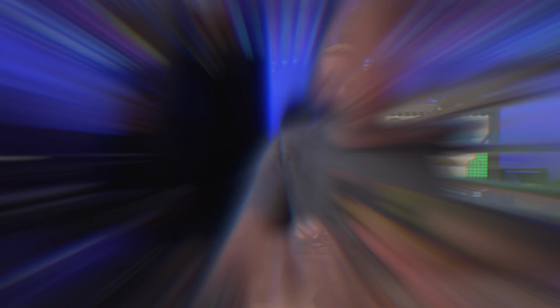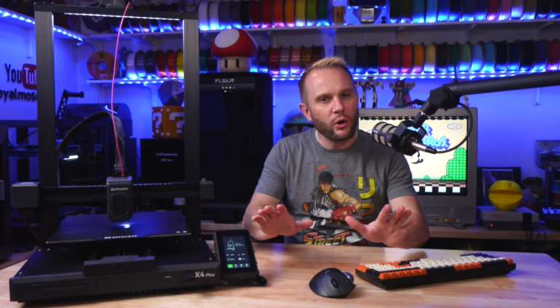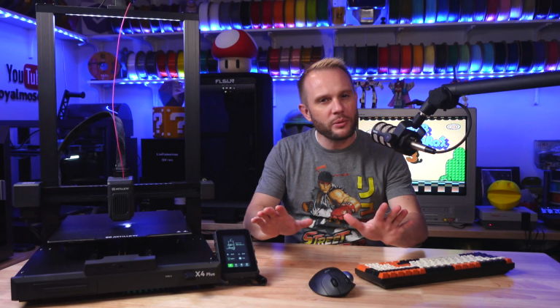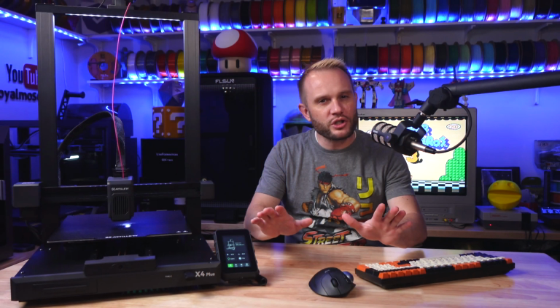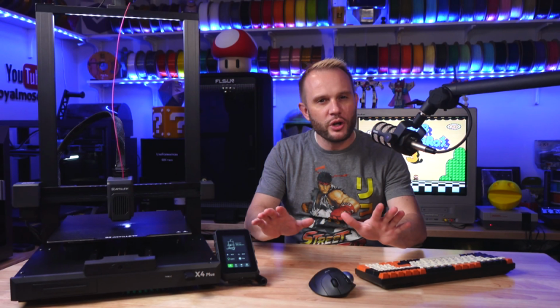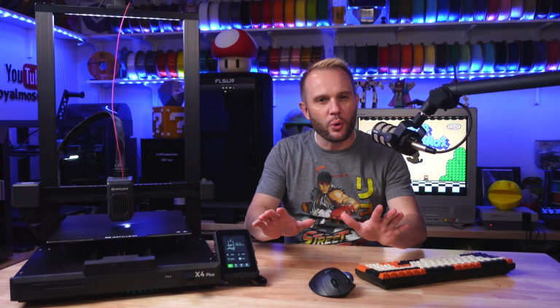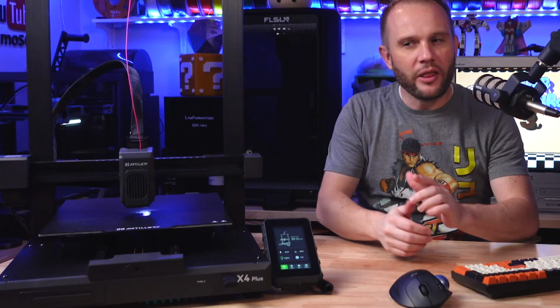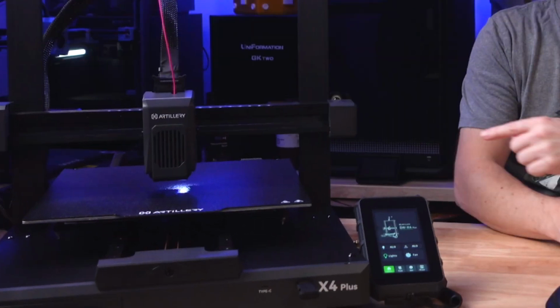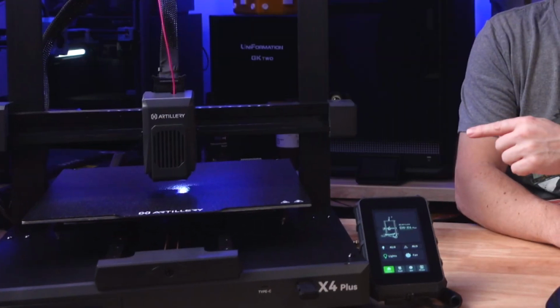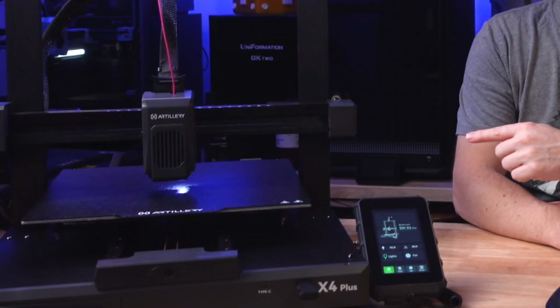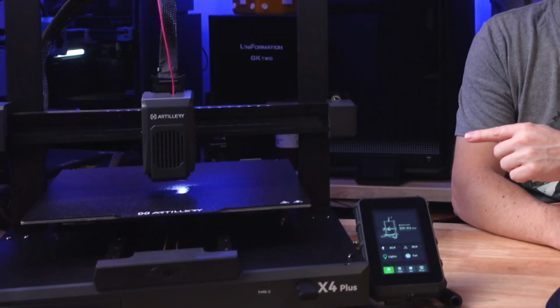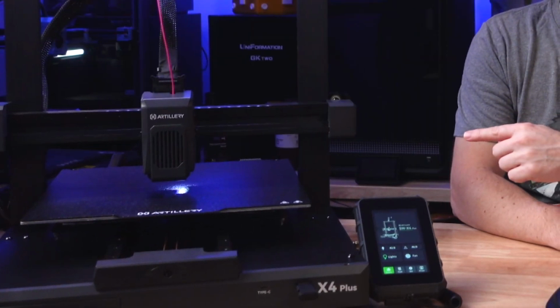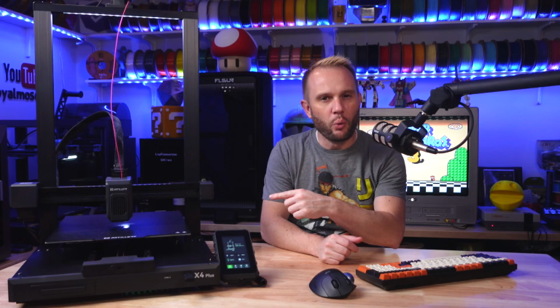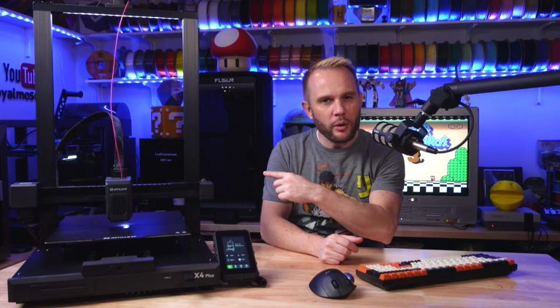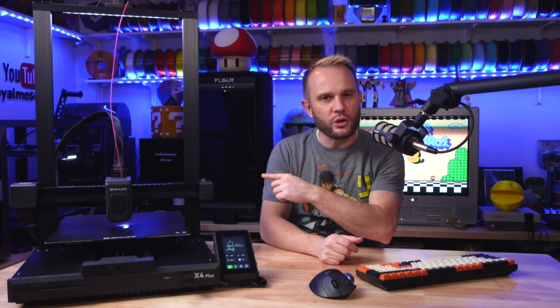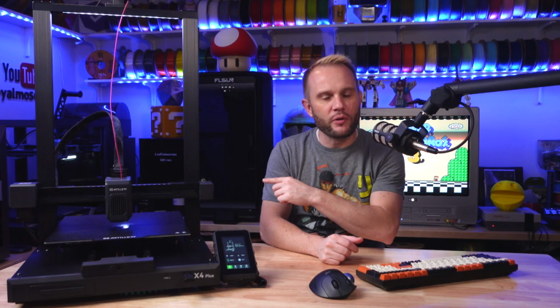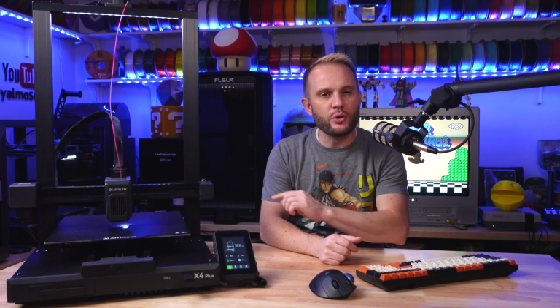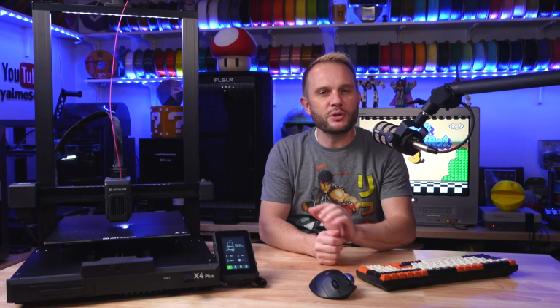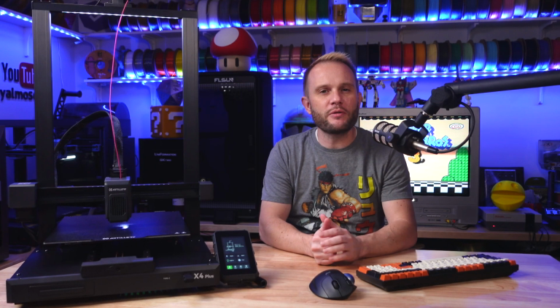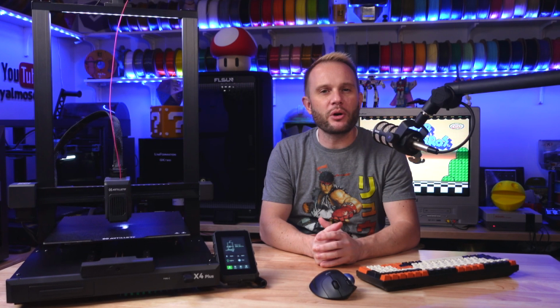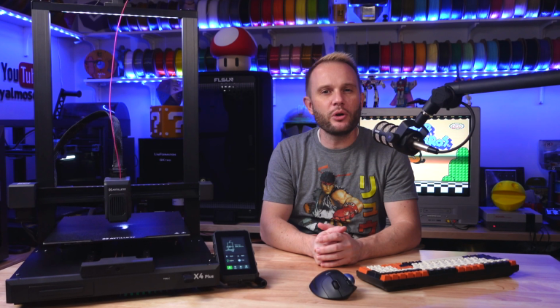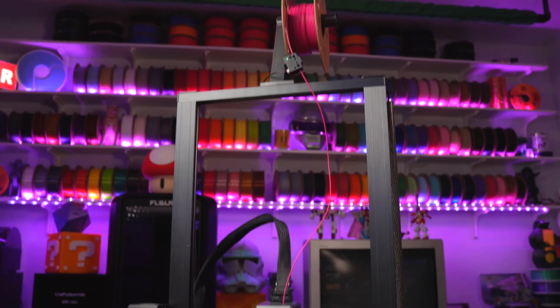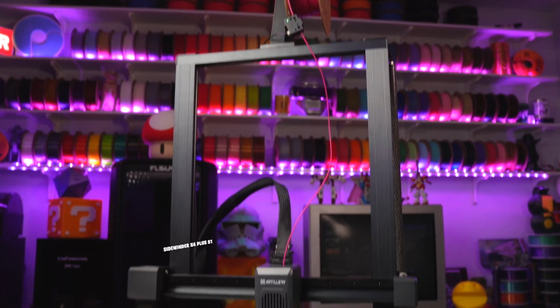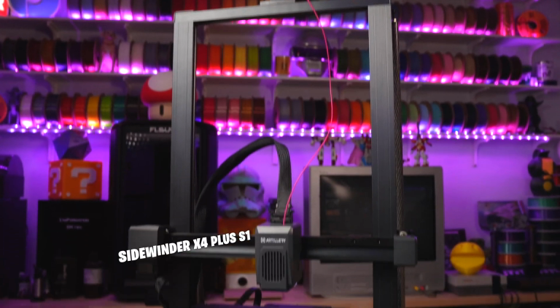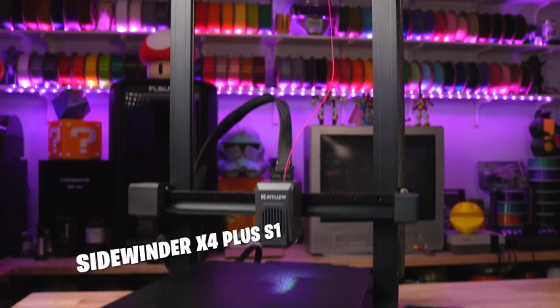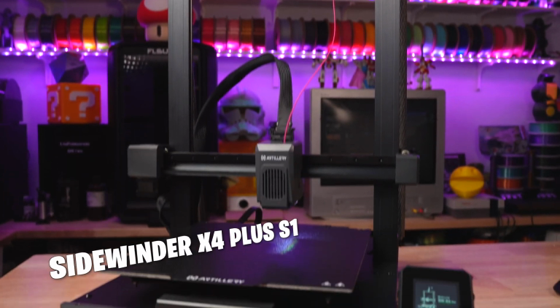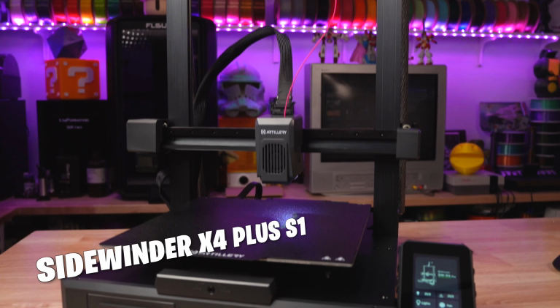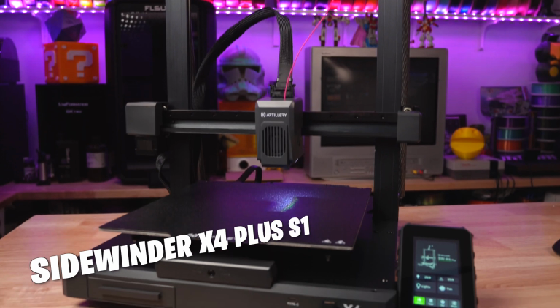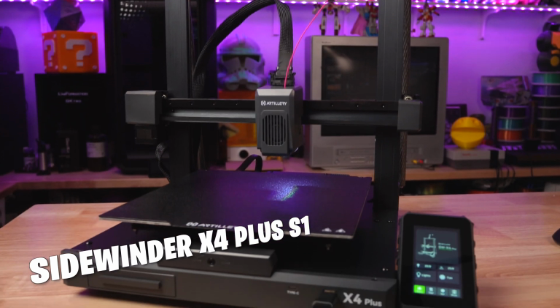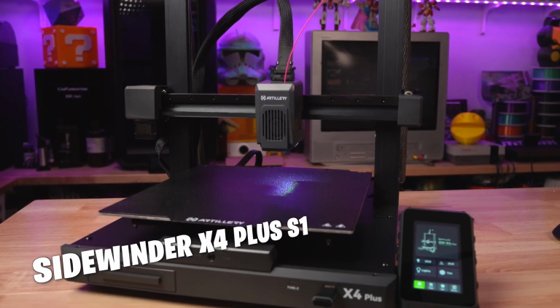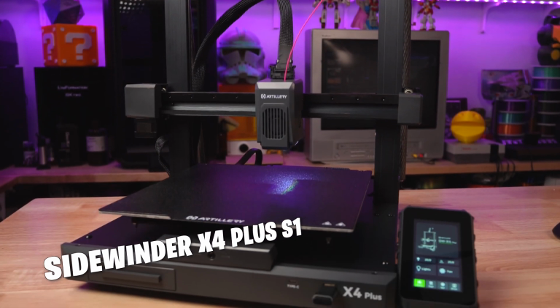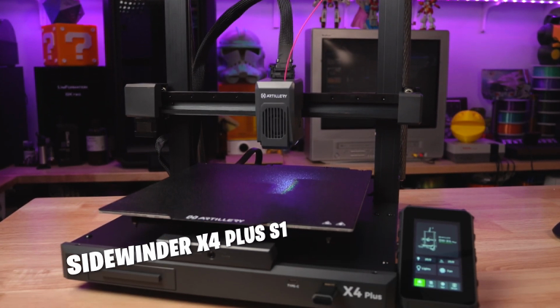Welcome to the studio. This might look familiar. We're about to go over the newest machine from Artillery, the Sidewinder X4 Plus S1.